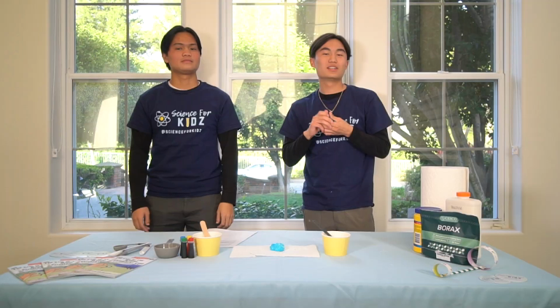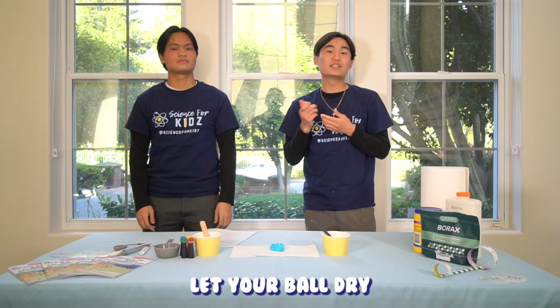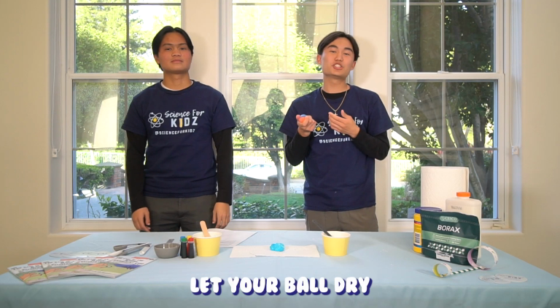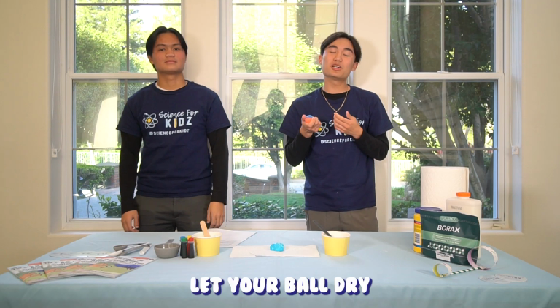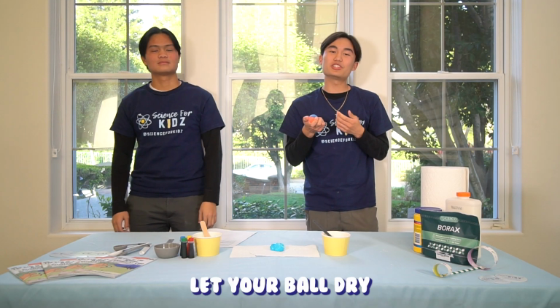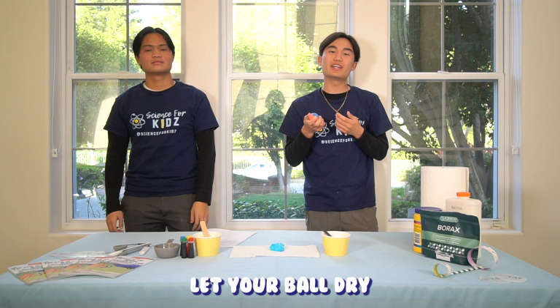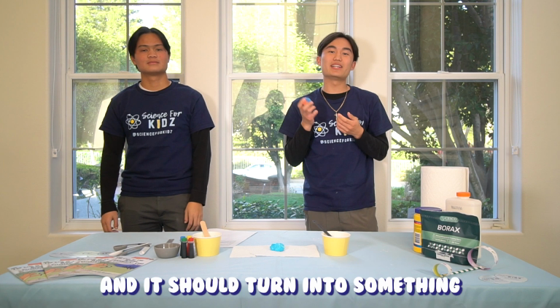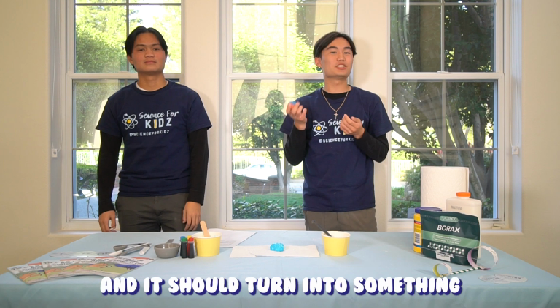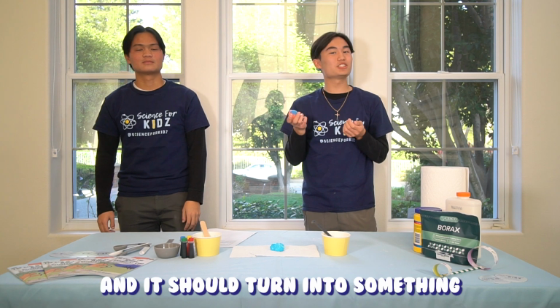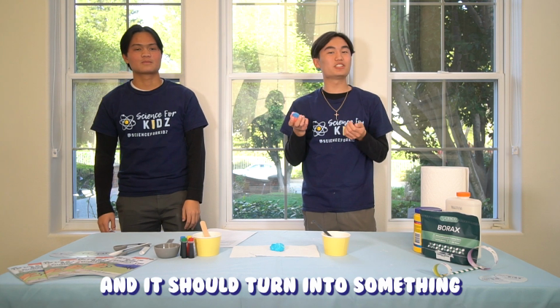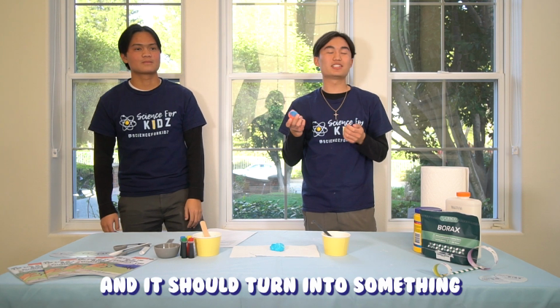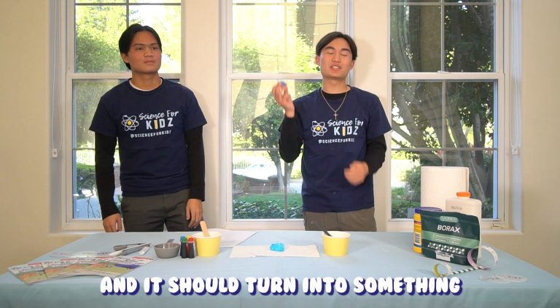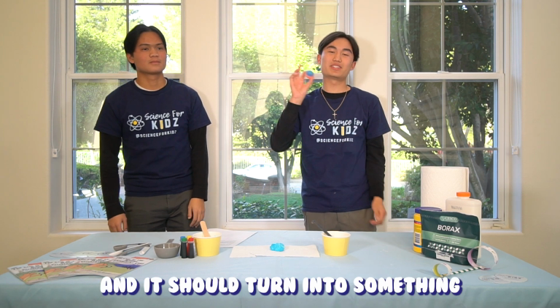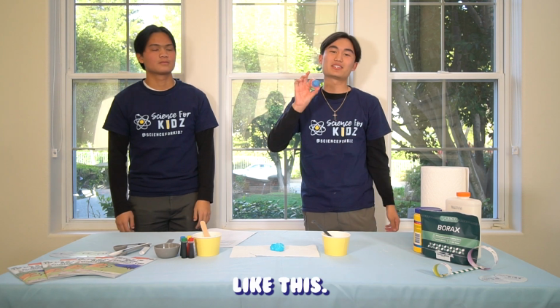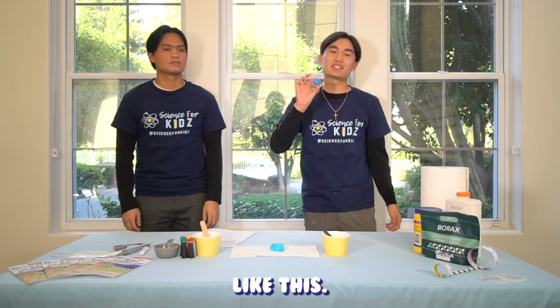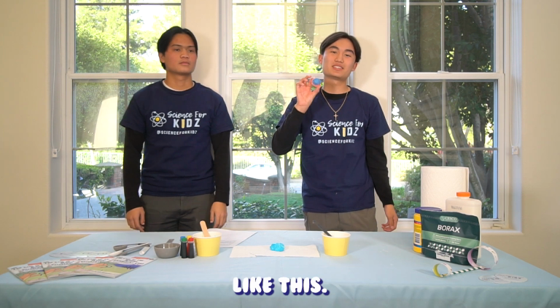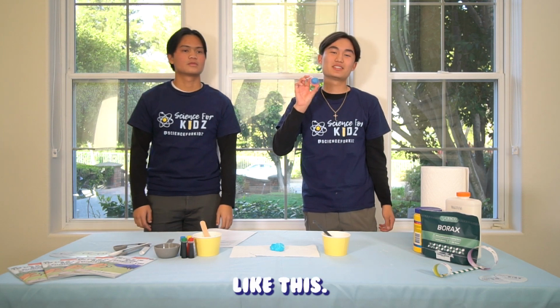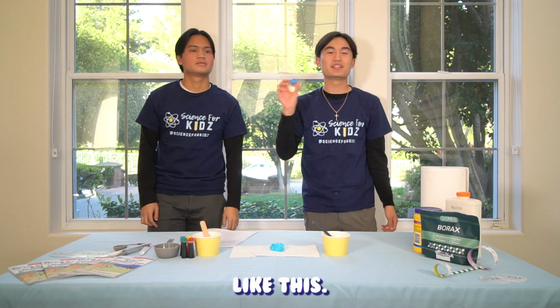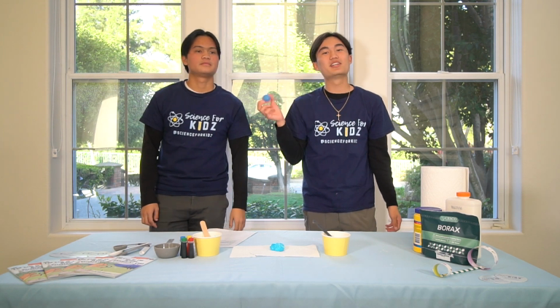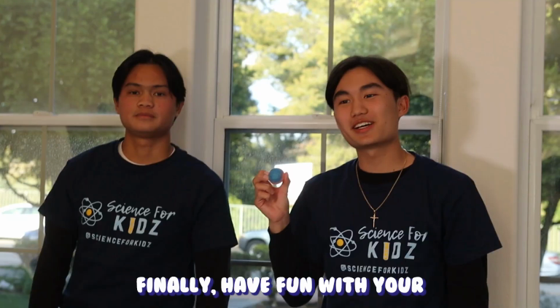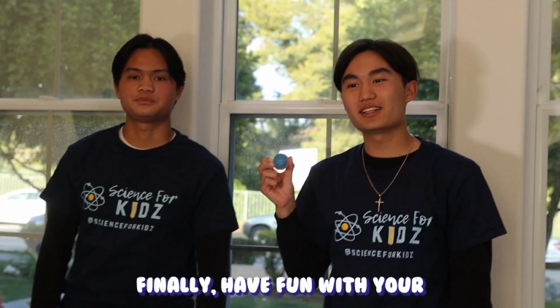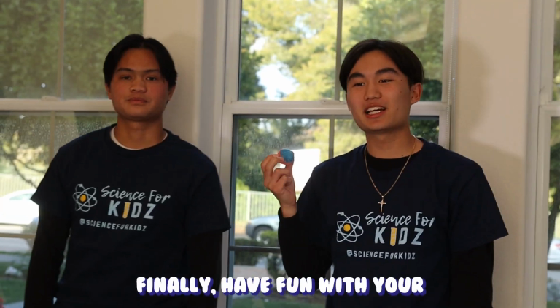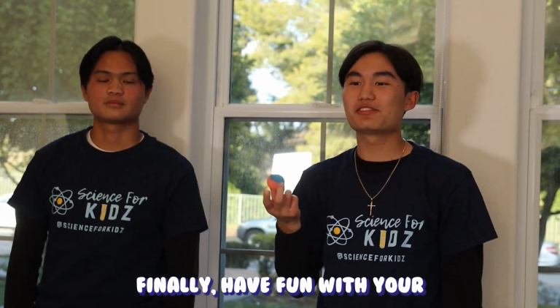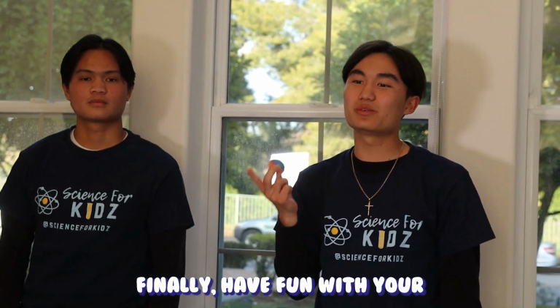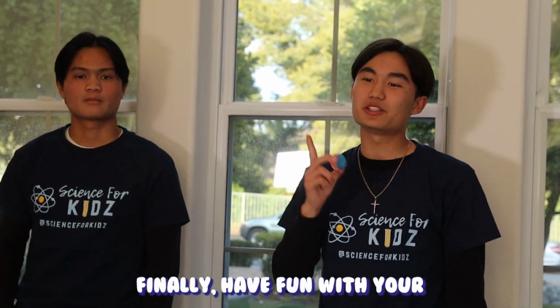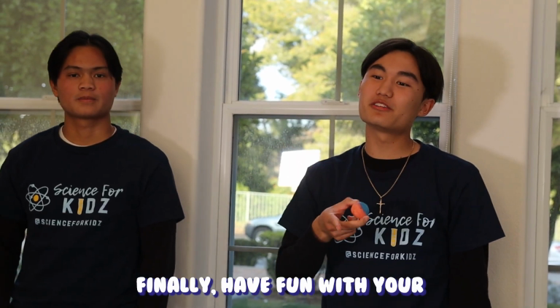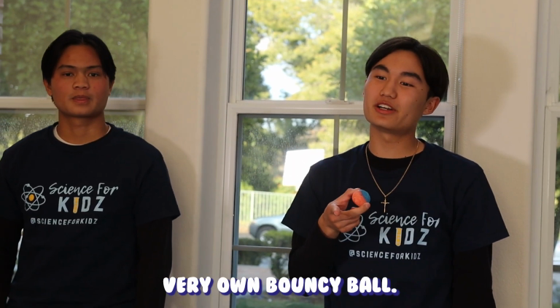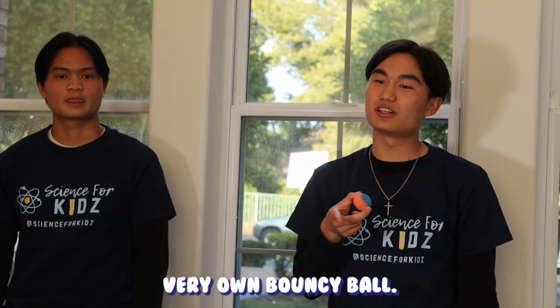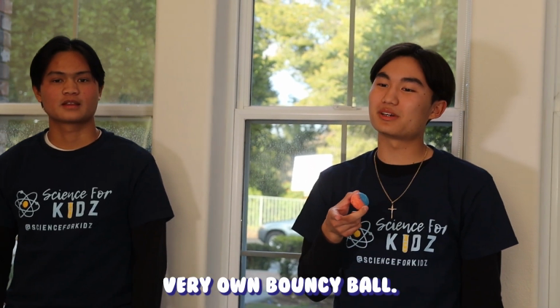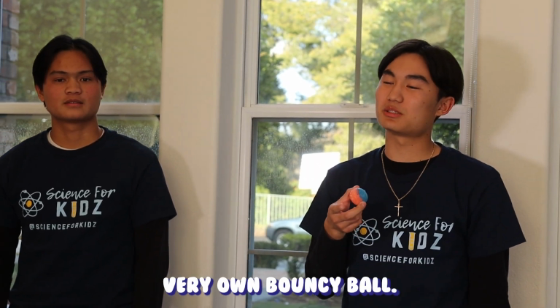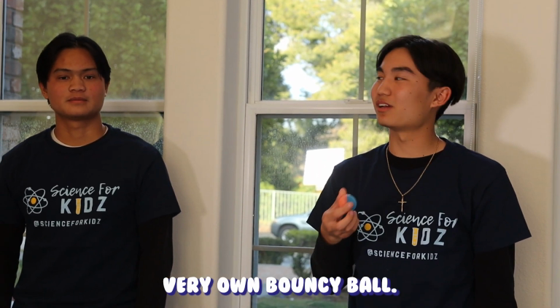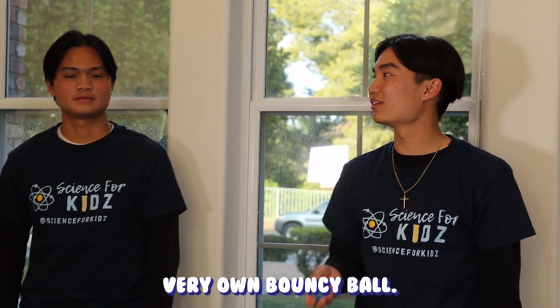Let your ball dry and it should turn into something like this. Finally, have fun with your very own bouncy ball.